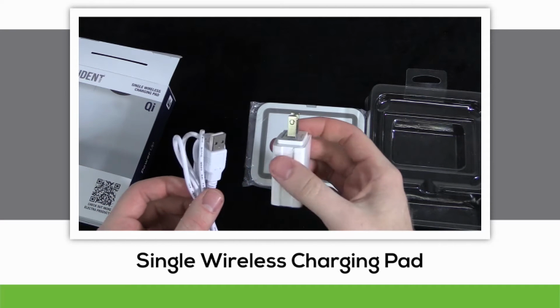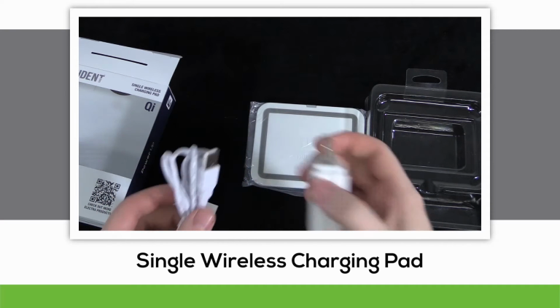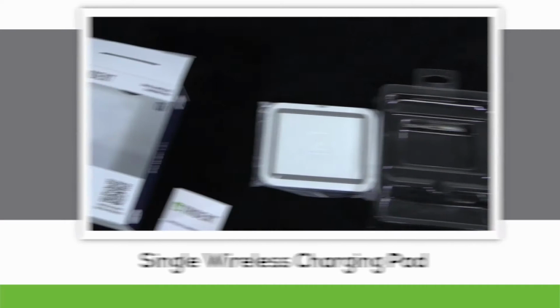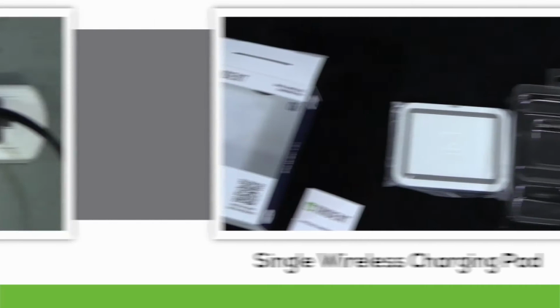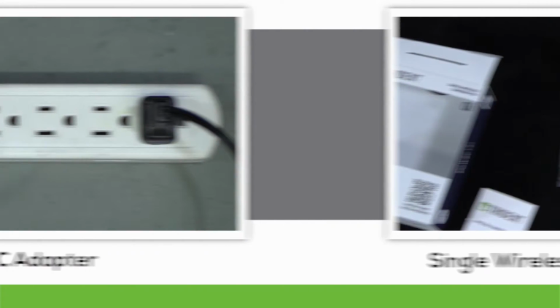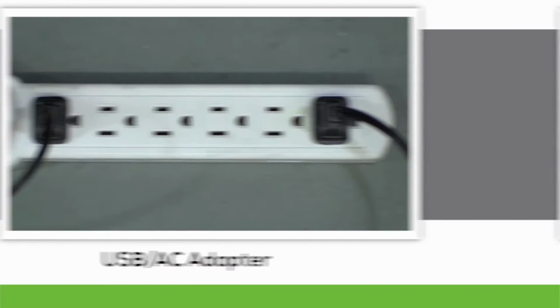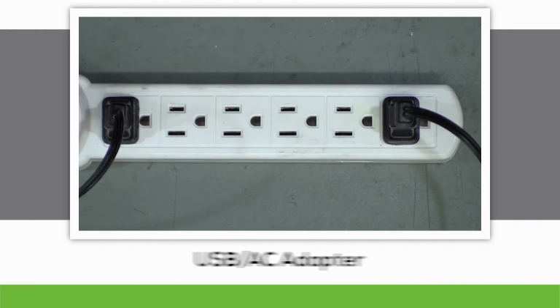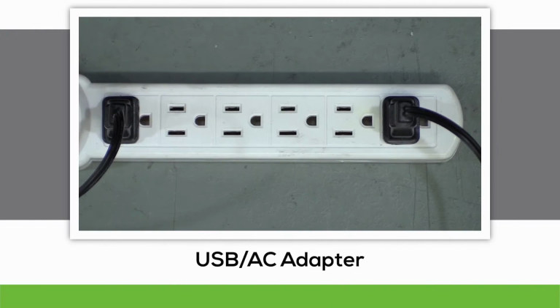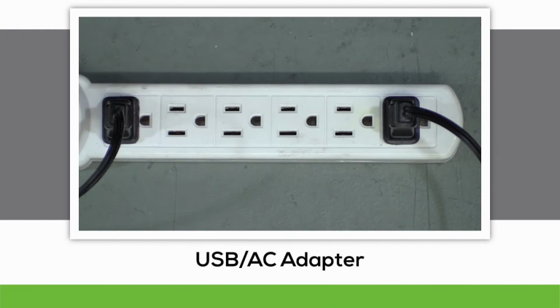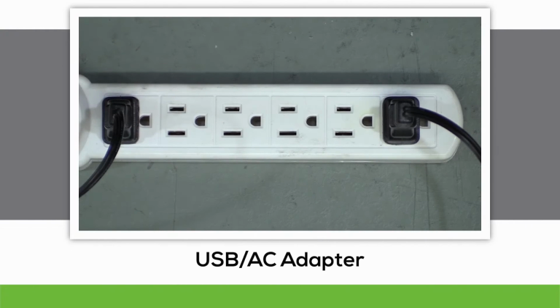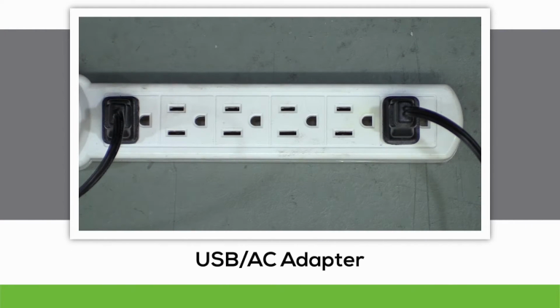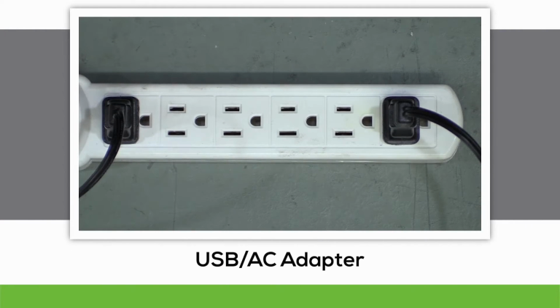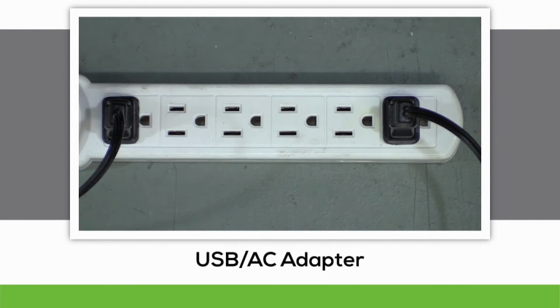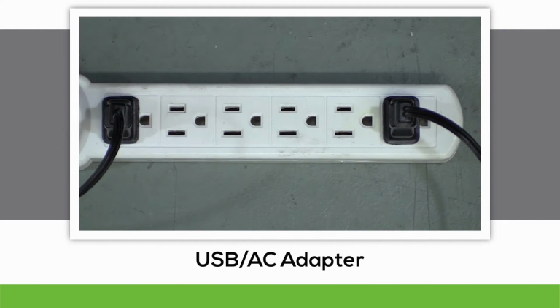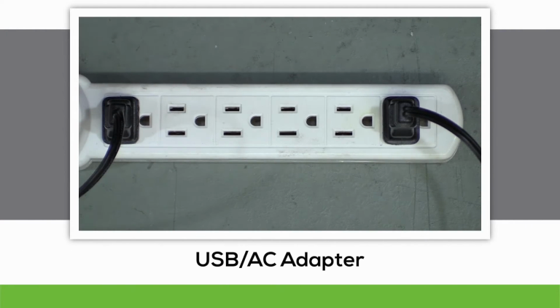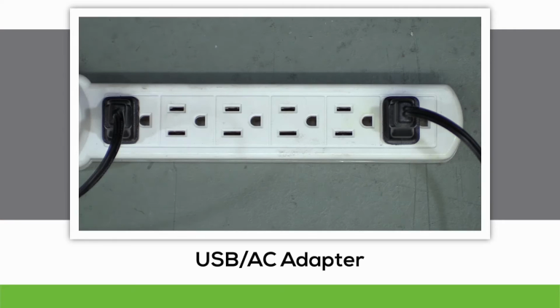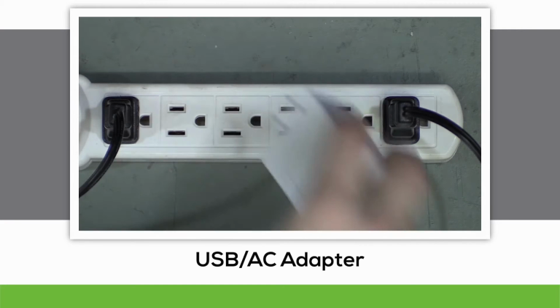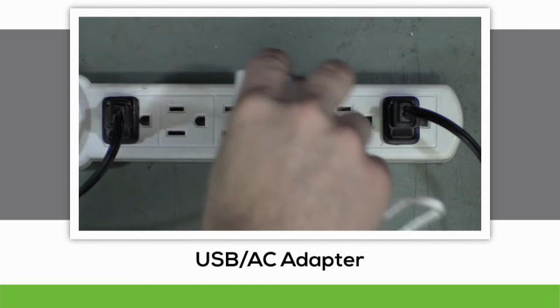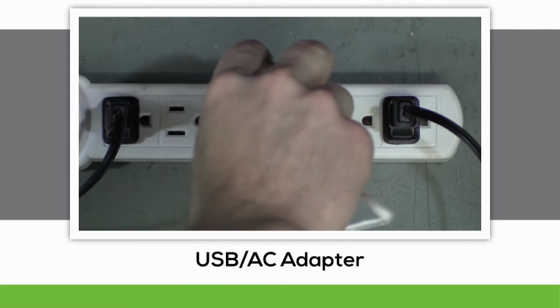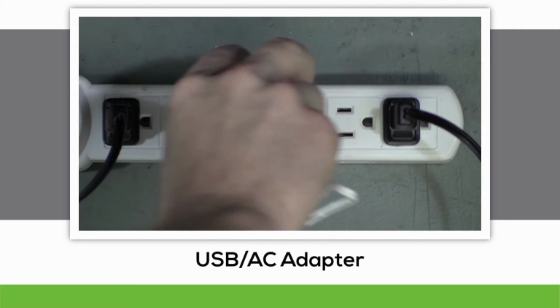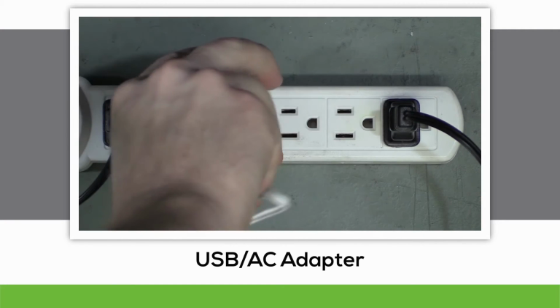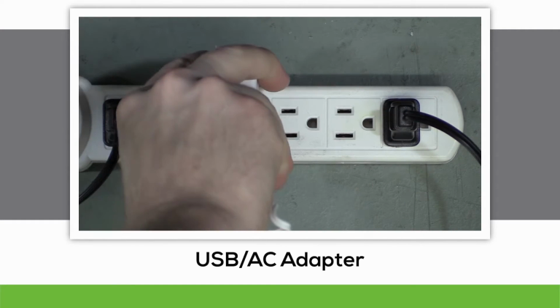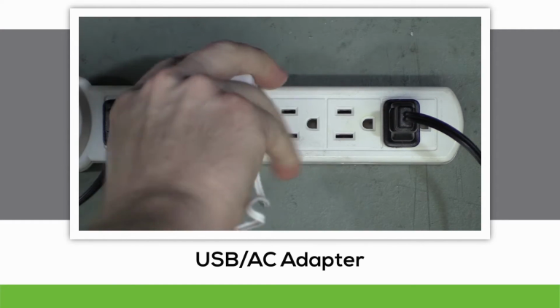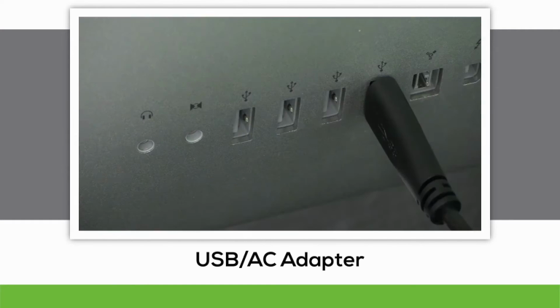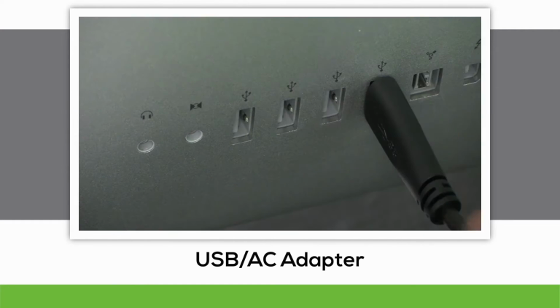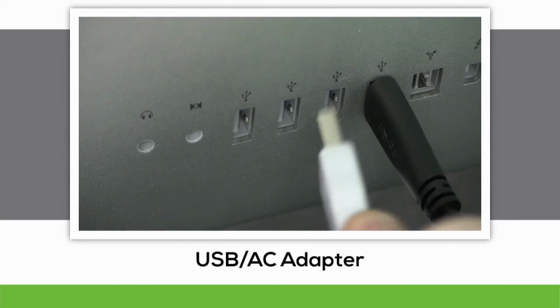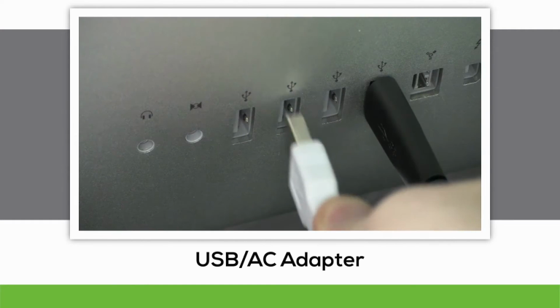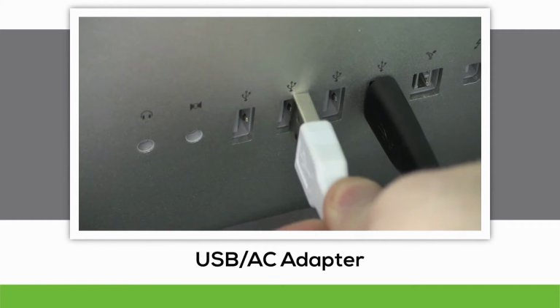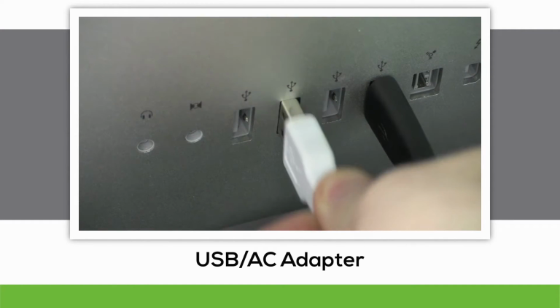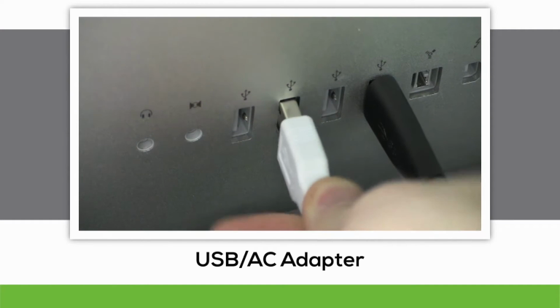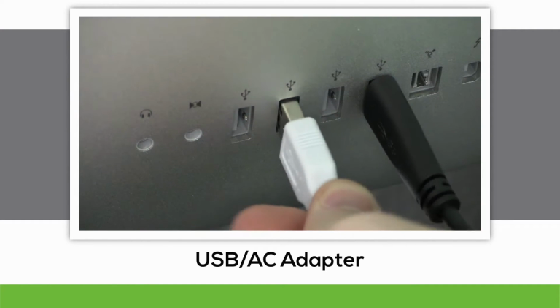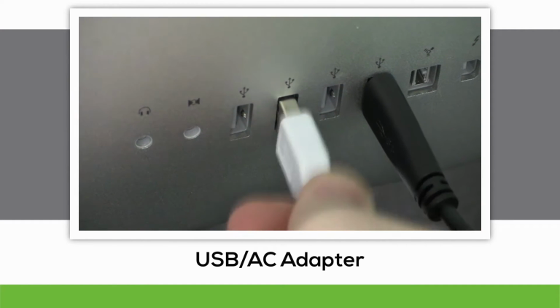There are two ways of supplying power to the charging pad. One is by a standard outlet using the AC adapter, and the other is via computer, via USB.